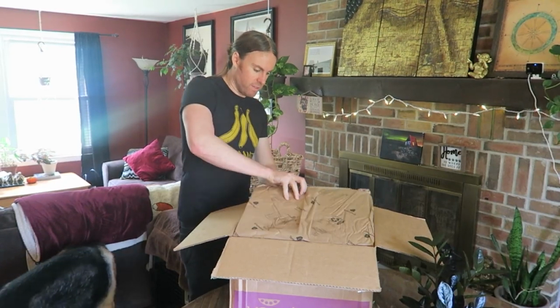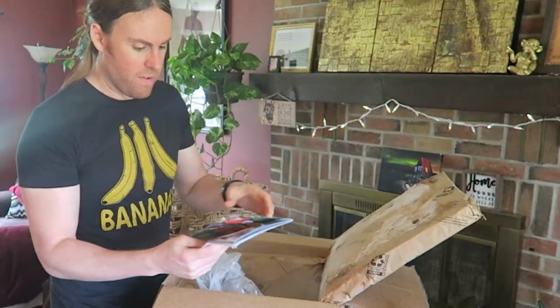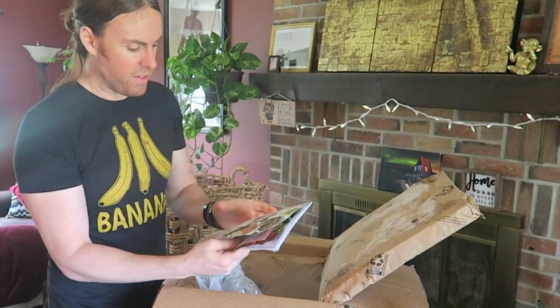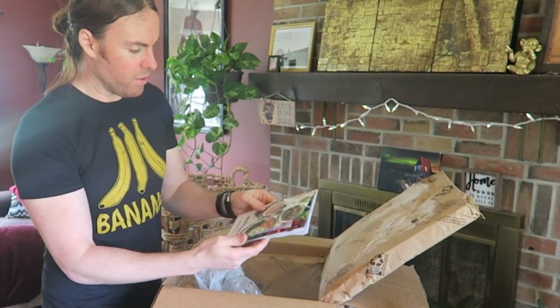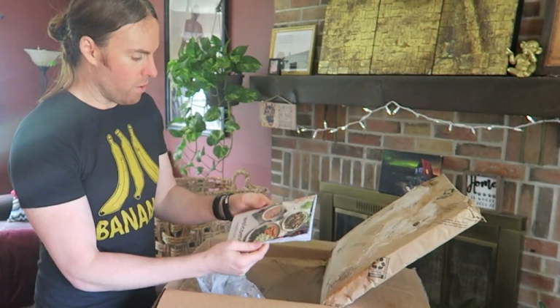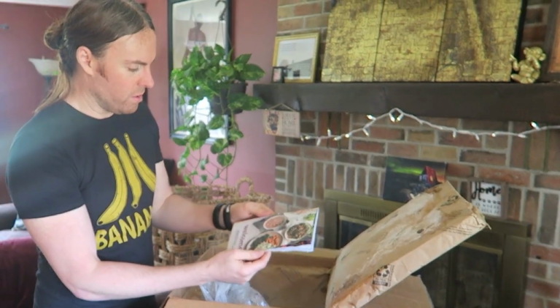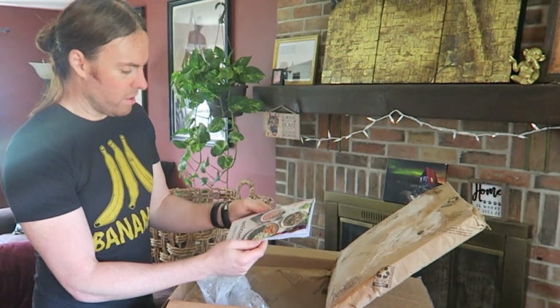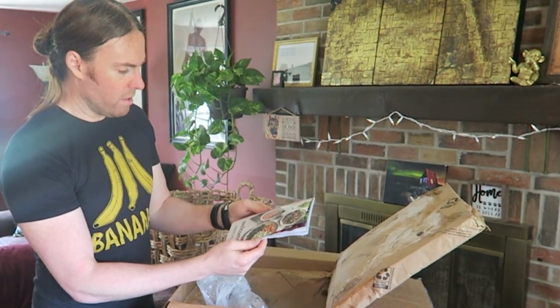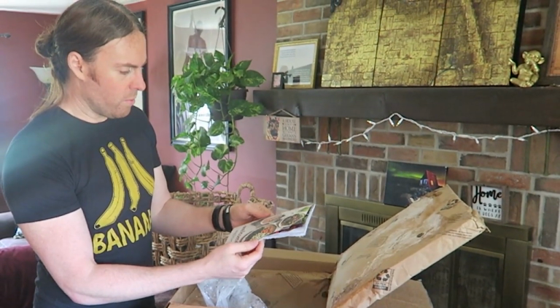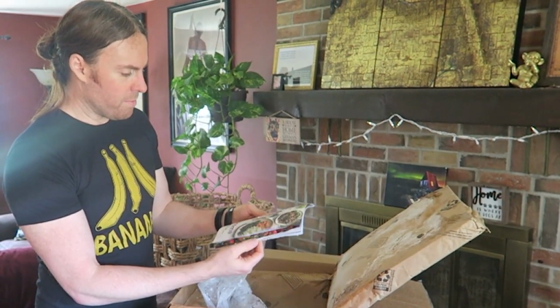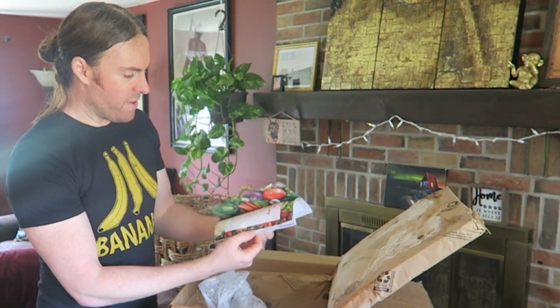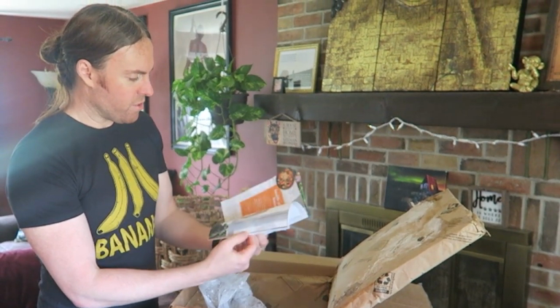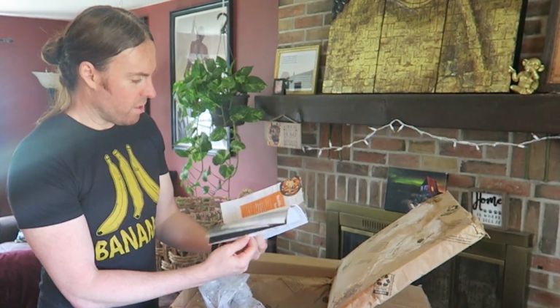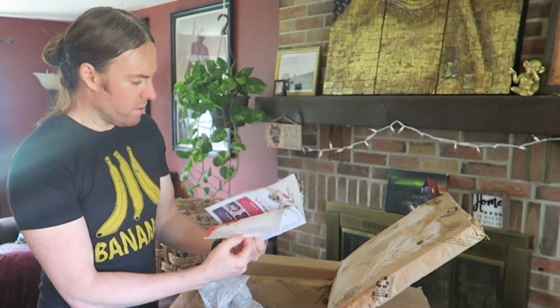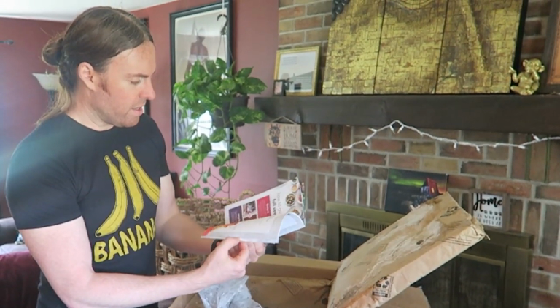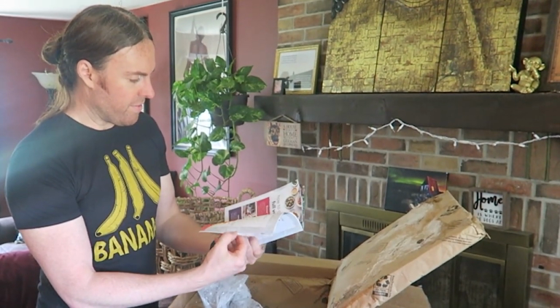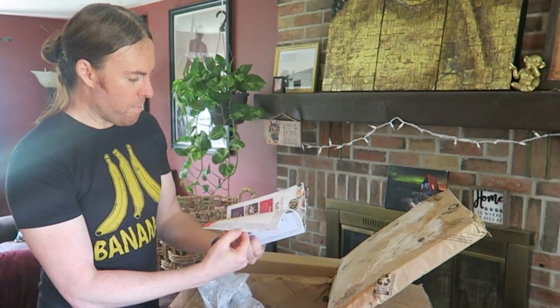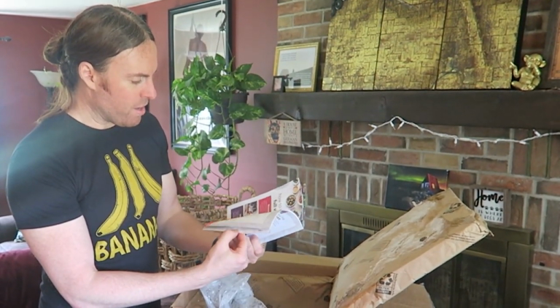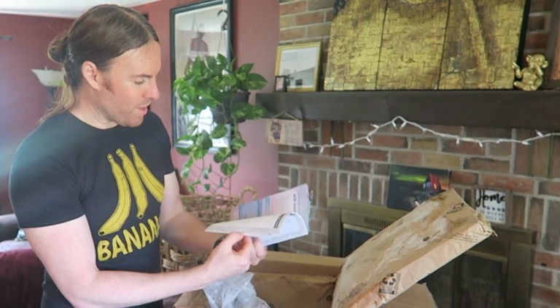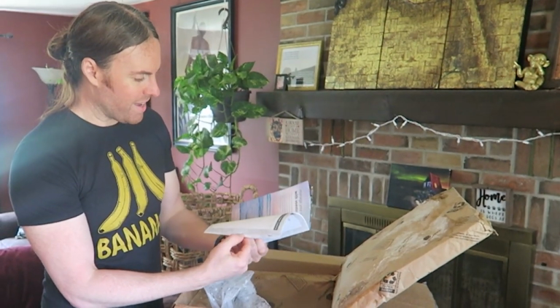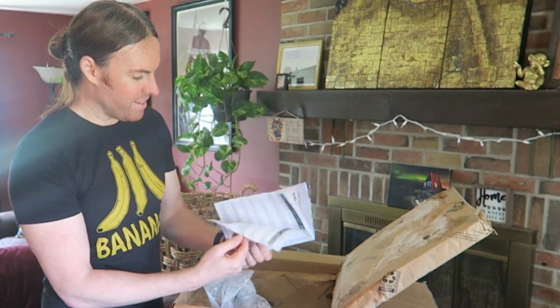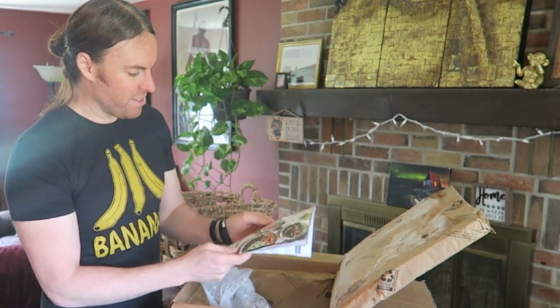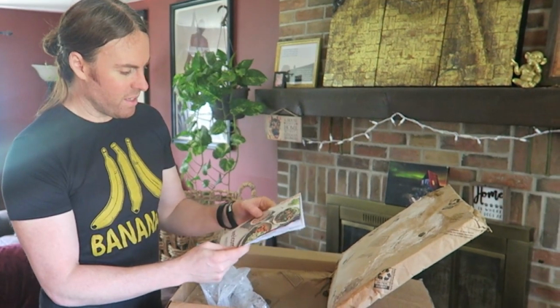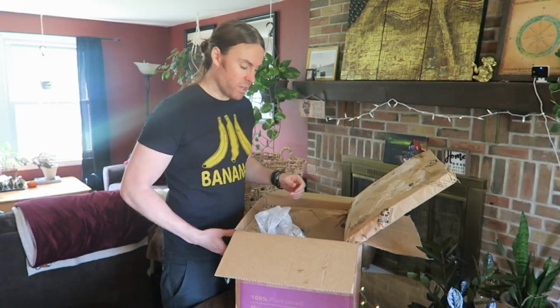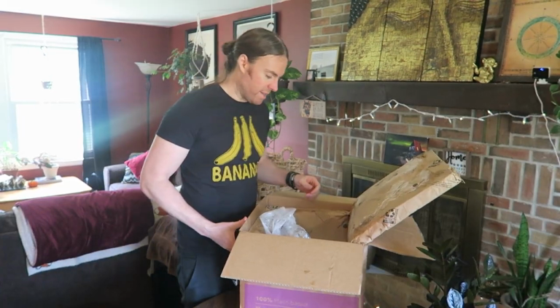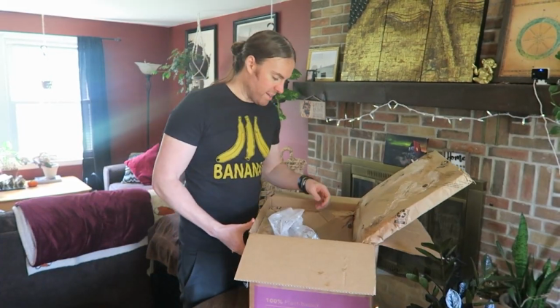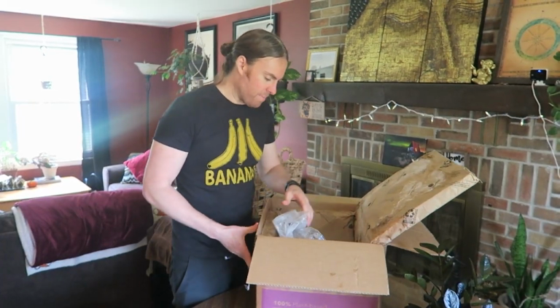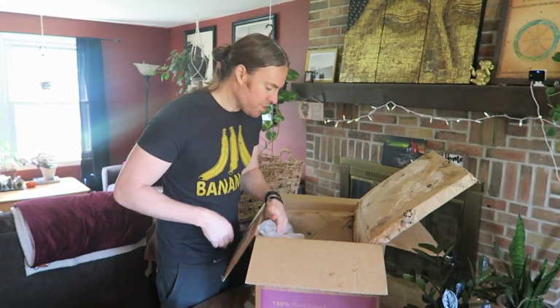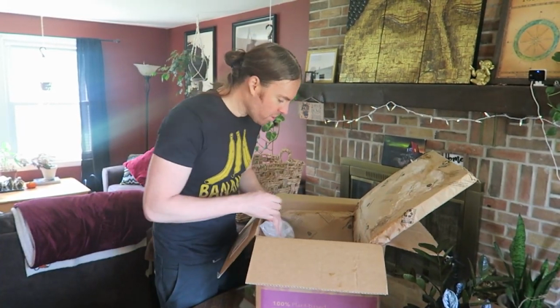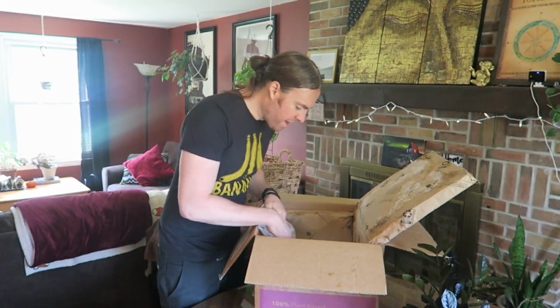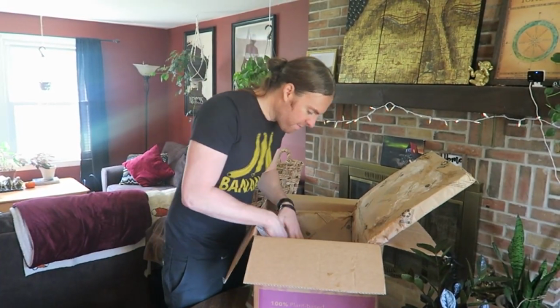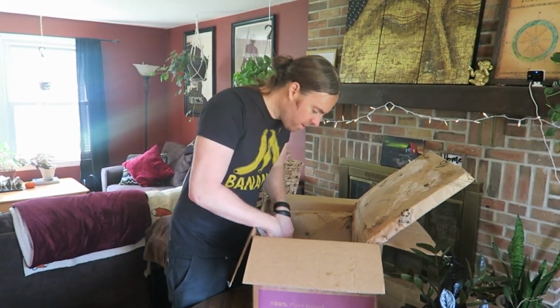Everything's still cold. Welcome to Bistro. They have different meal plans. We're gonna try these out — I'm not sure what I have here.